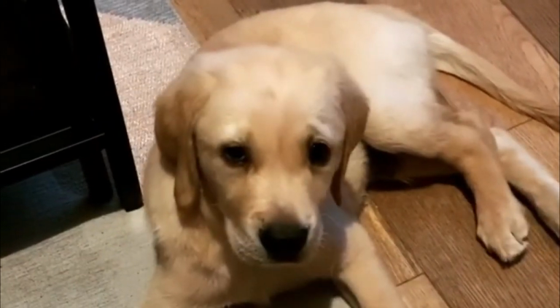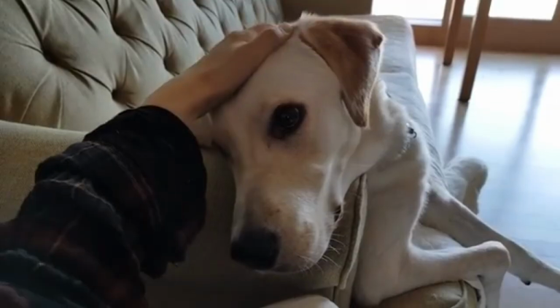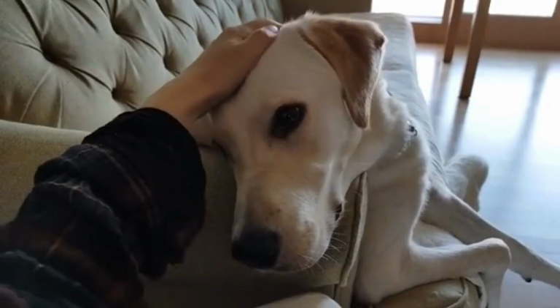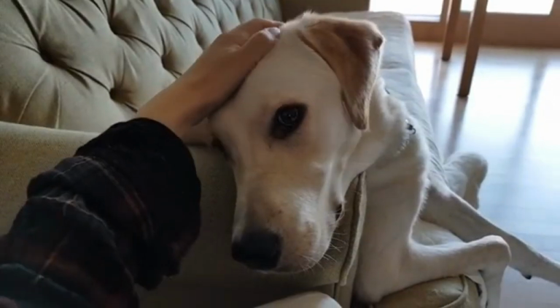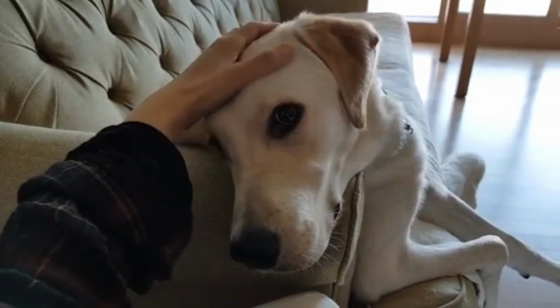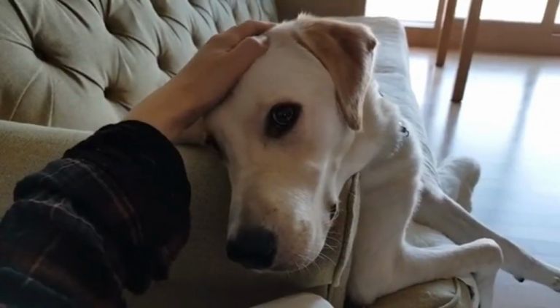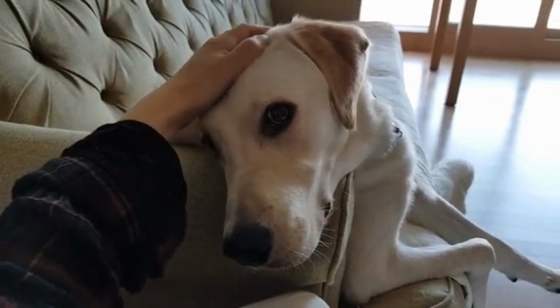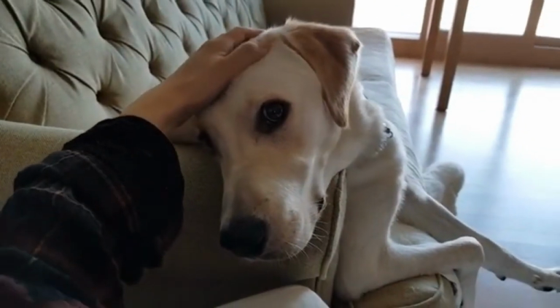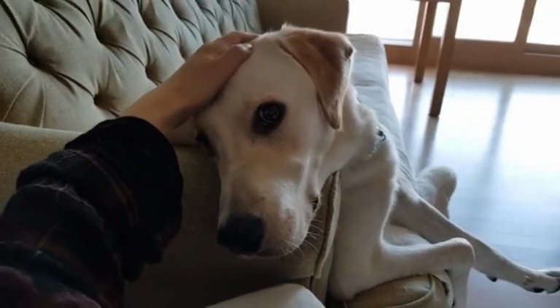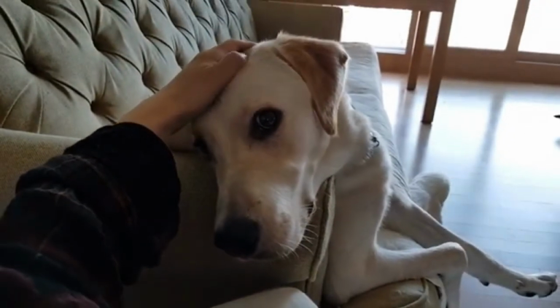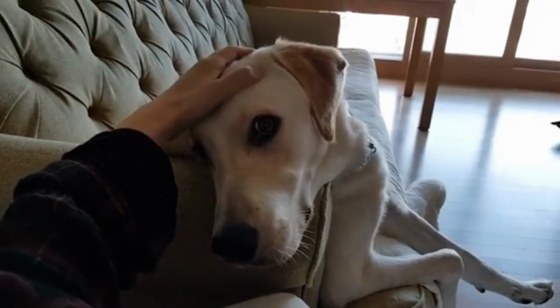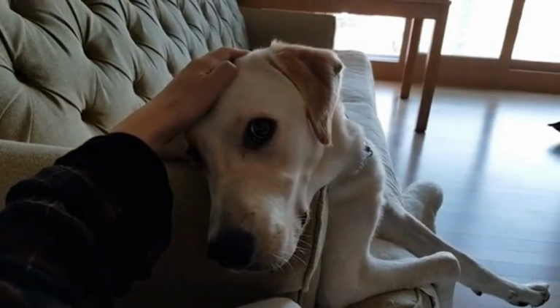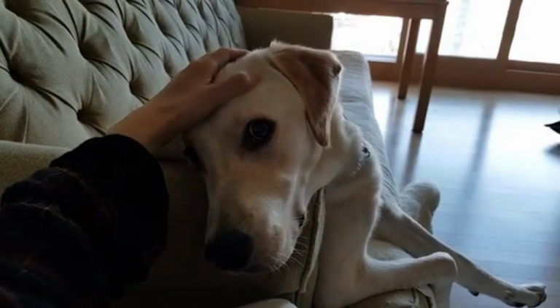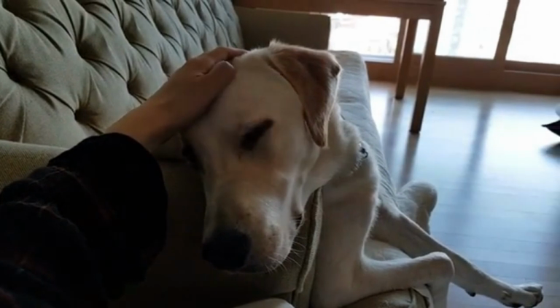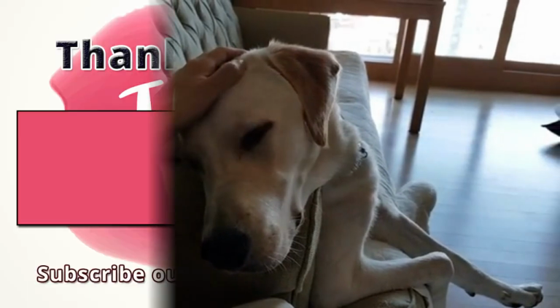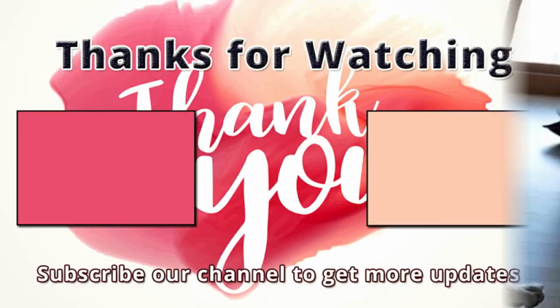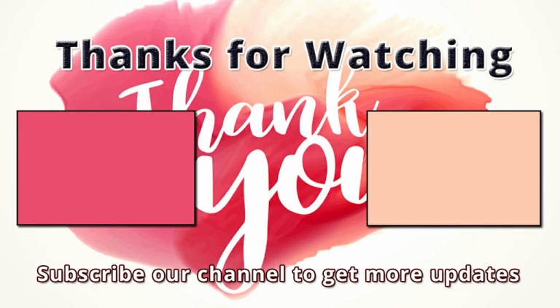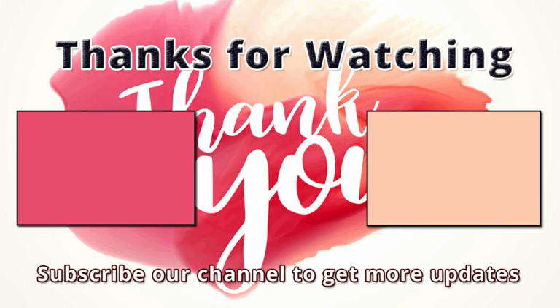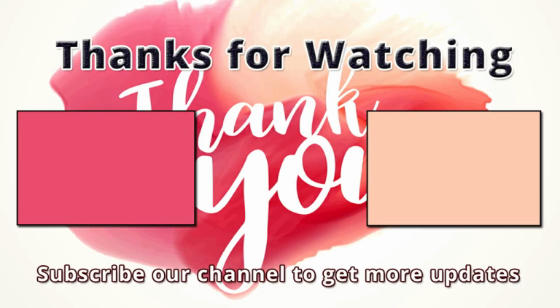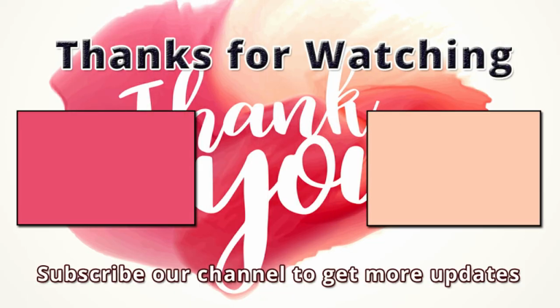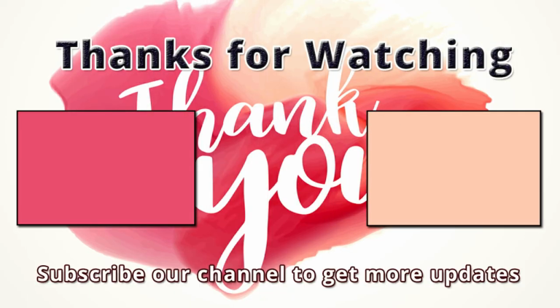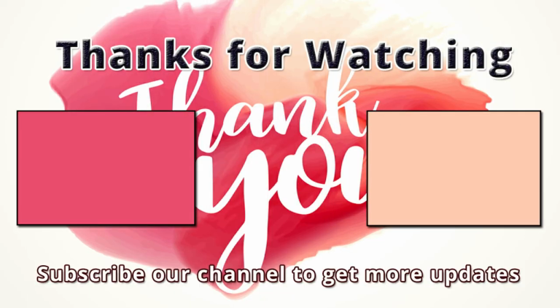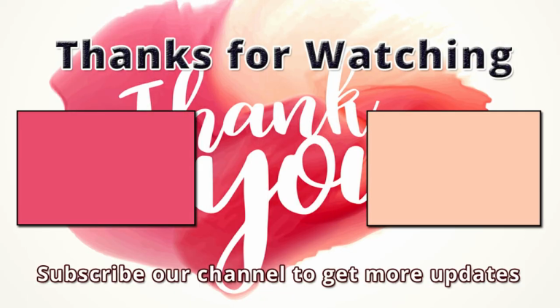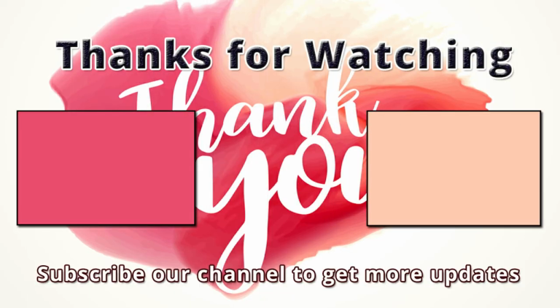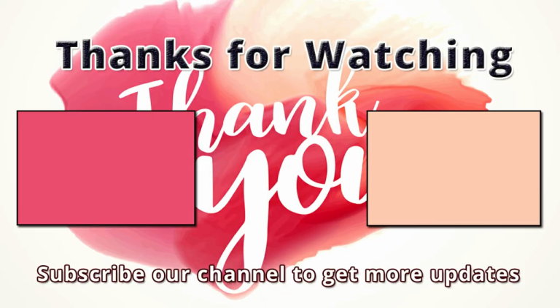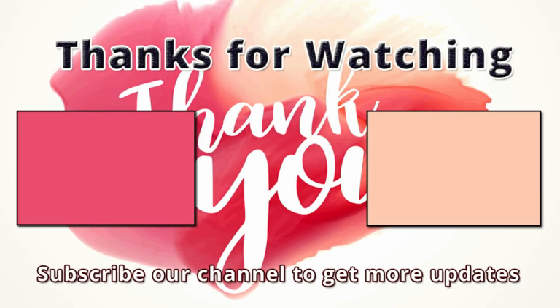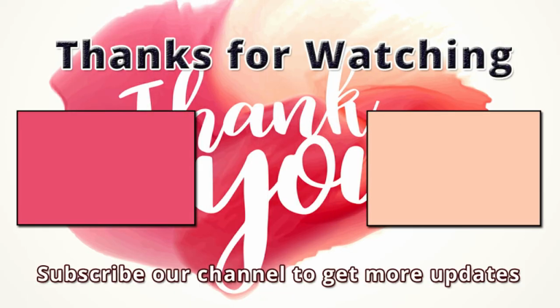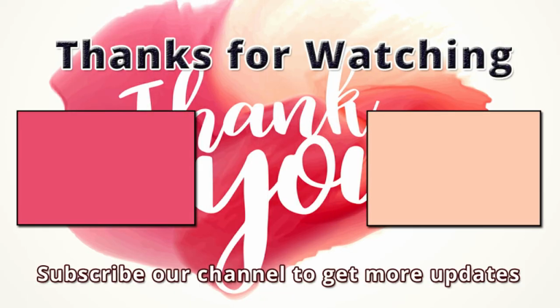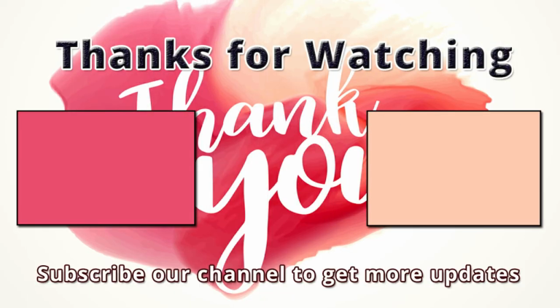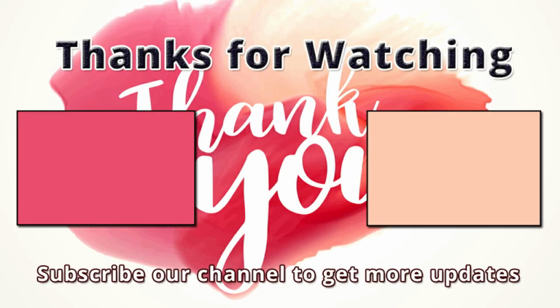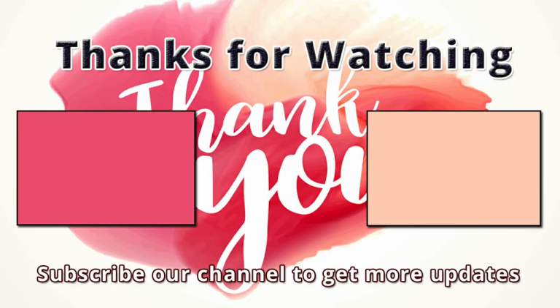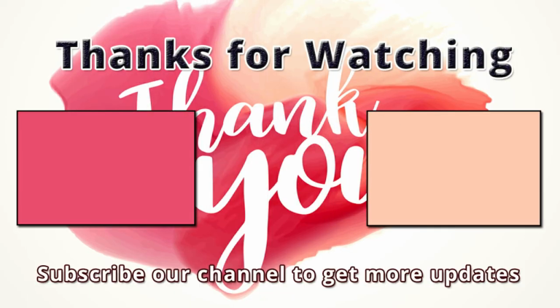If I missed any information, let me know in the comments. Thanks for watching. Please like and subscribe to our channel for more videos.